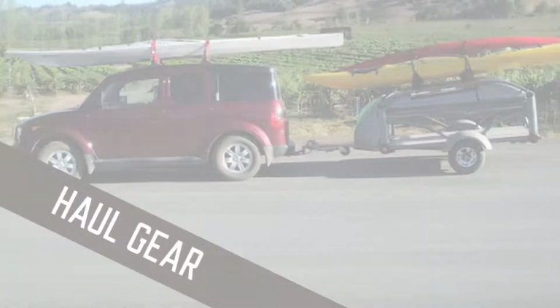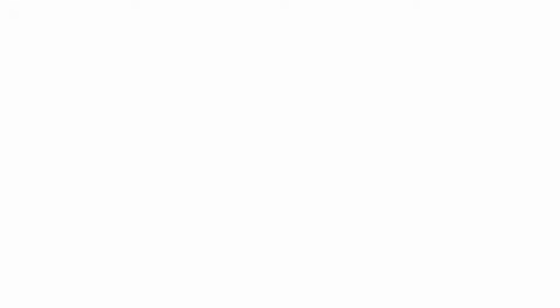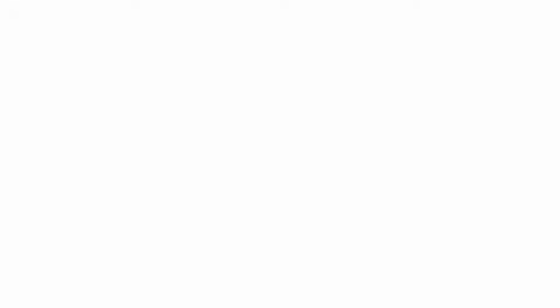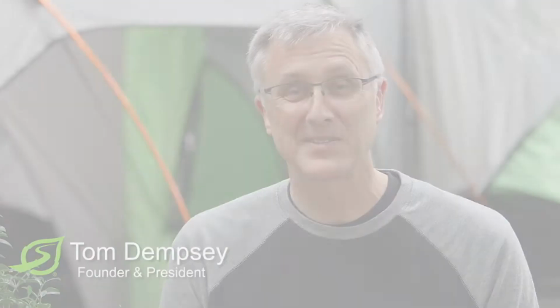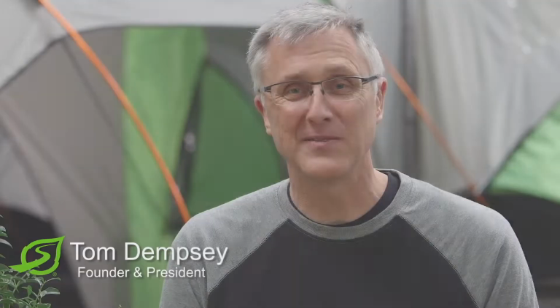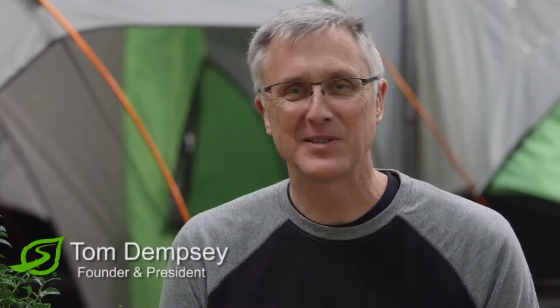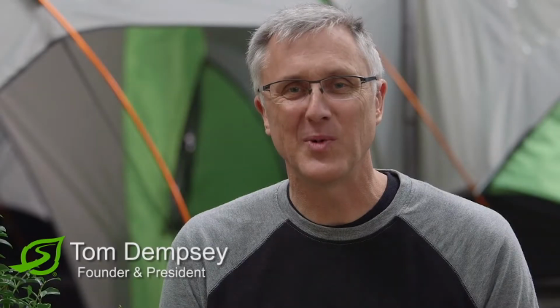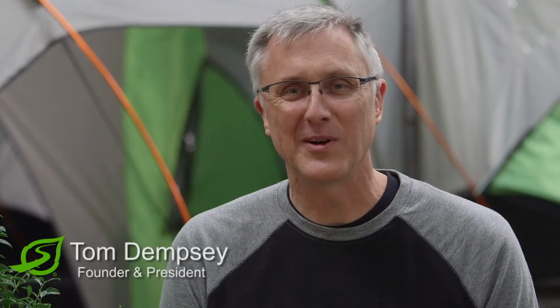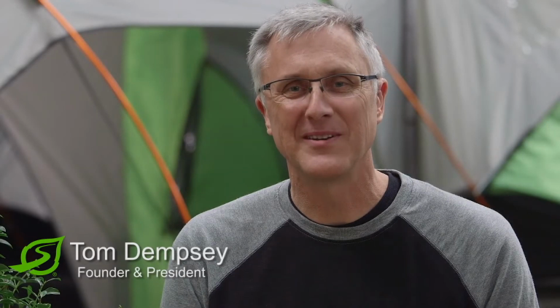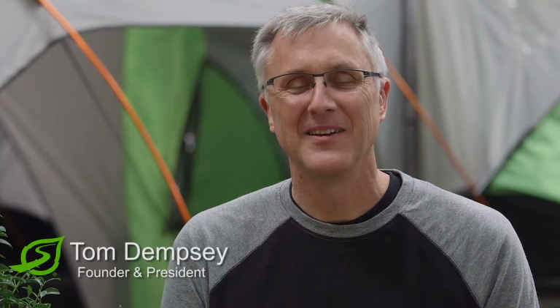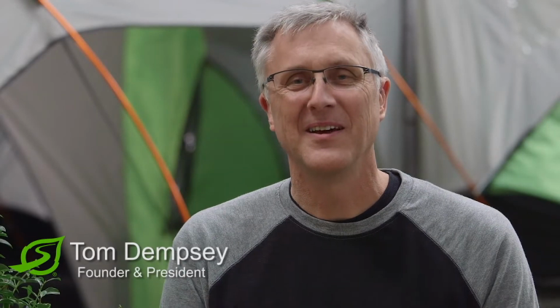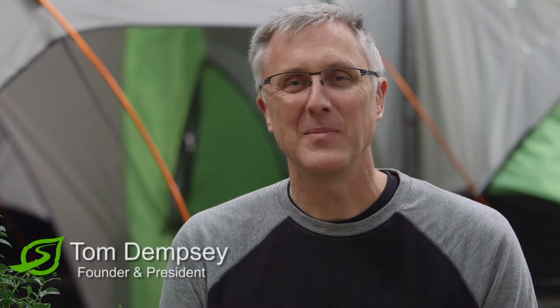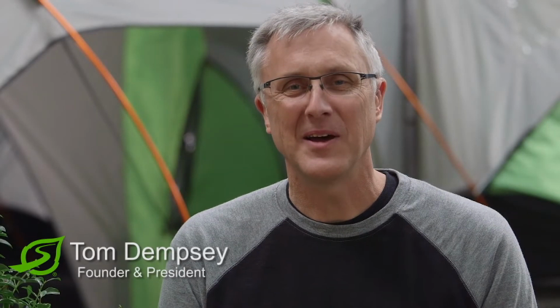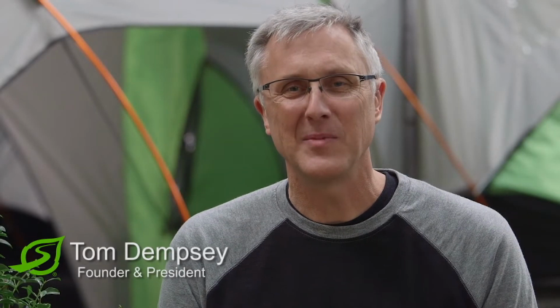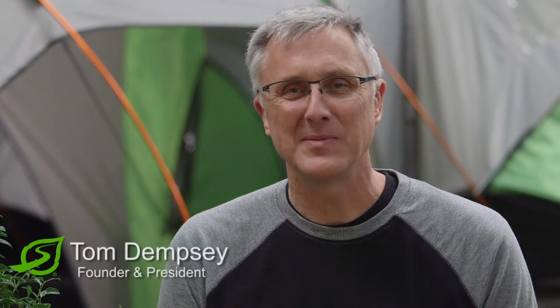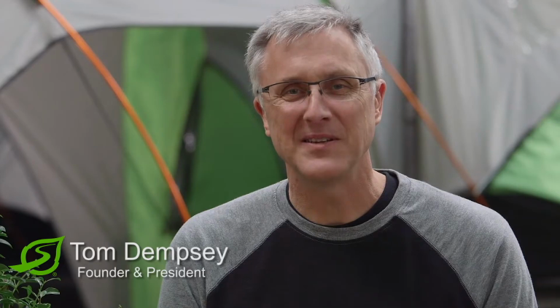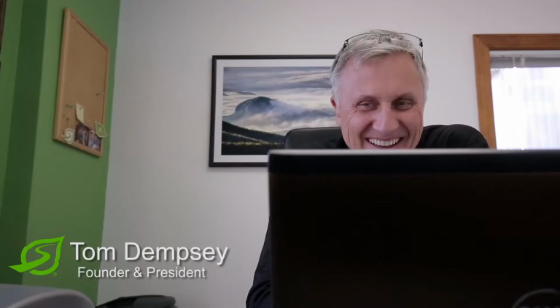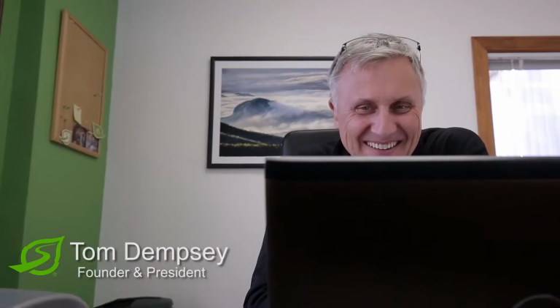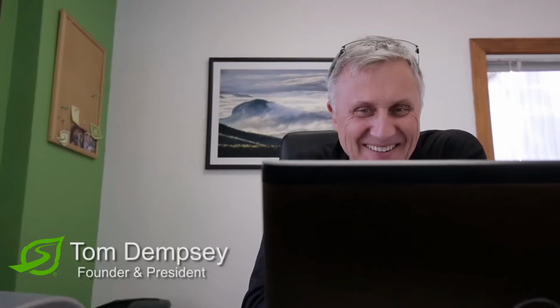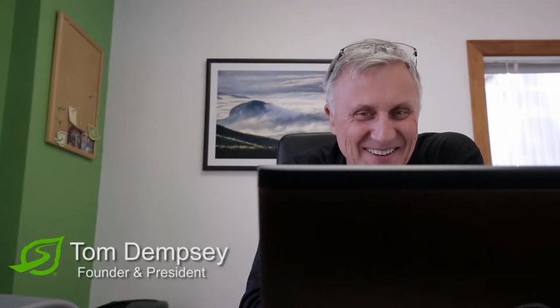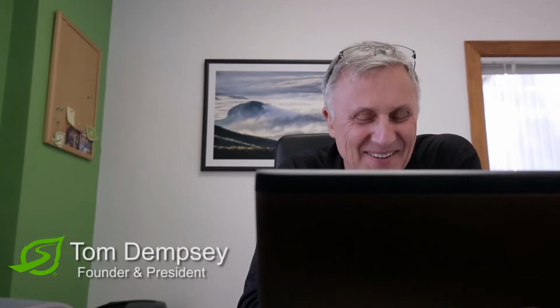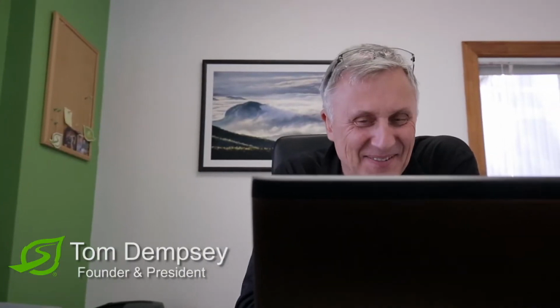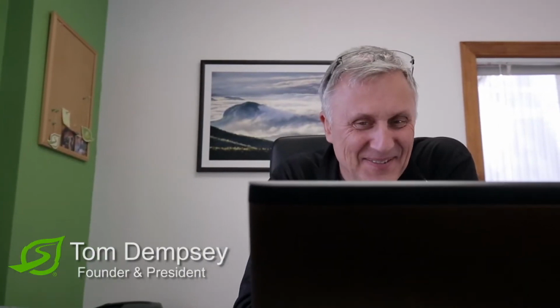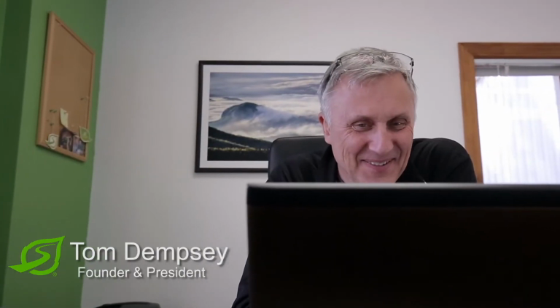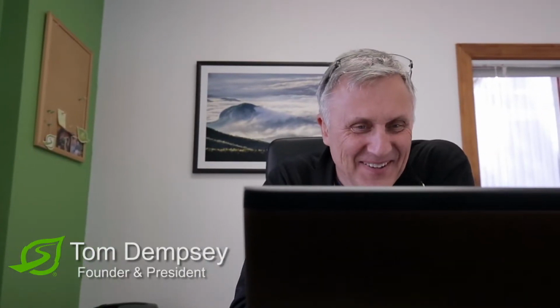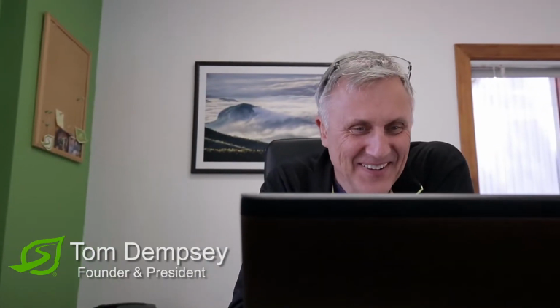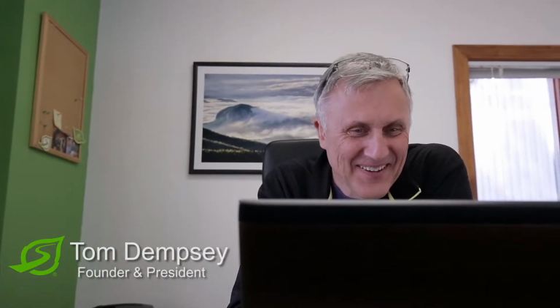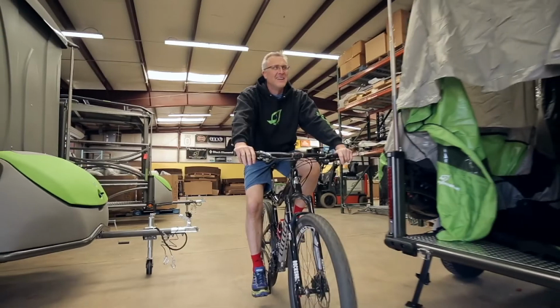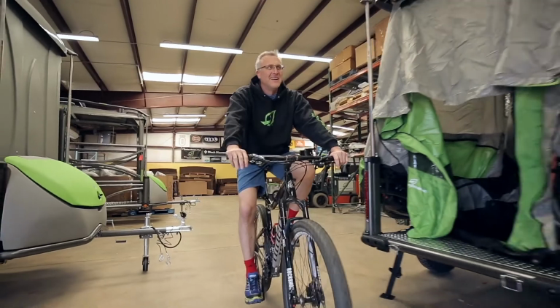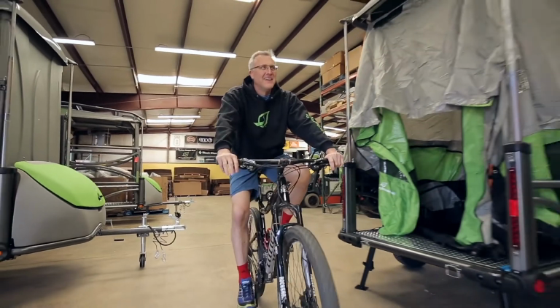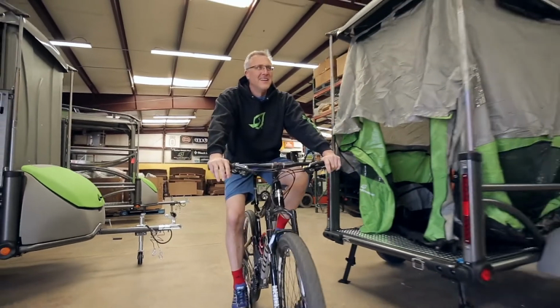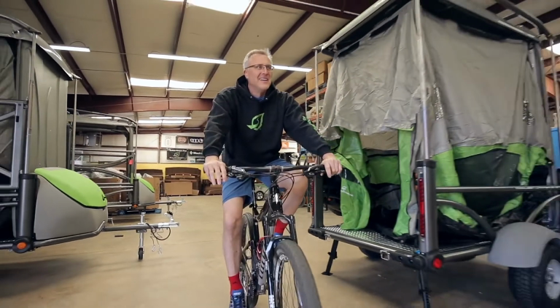Welcome to Sylvan Sport. I'm Tom Dempsey, the chief executive innovator and founder of this company.